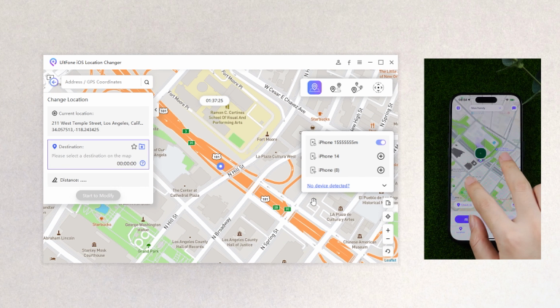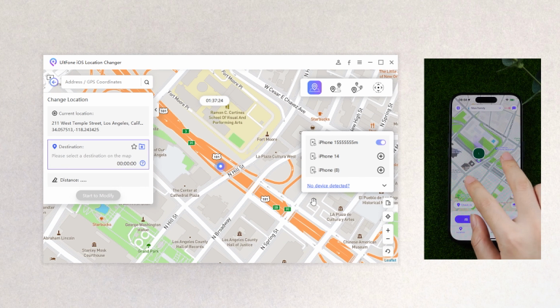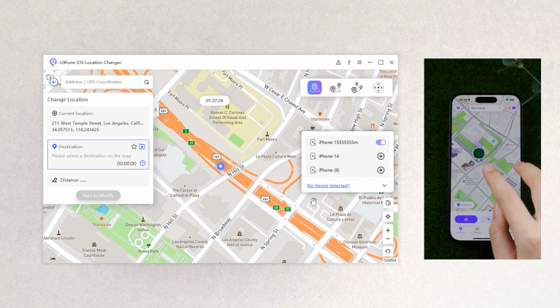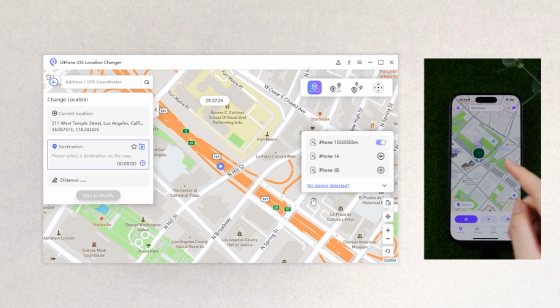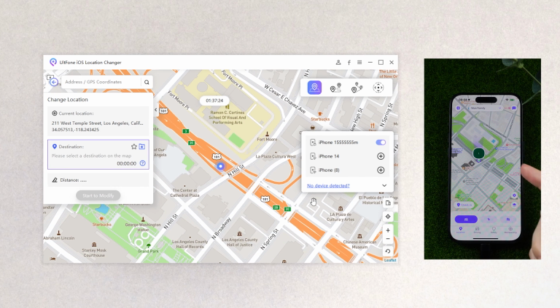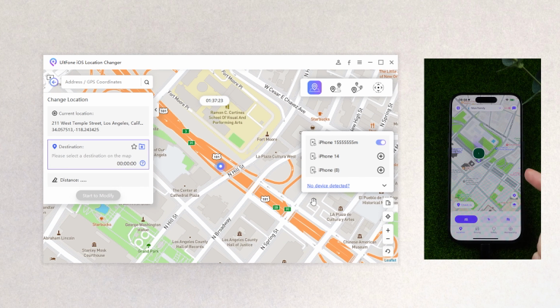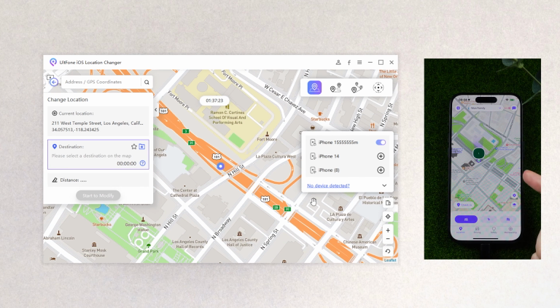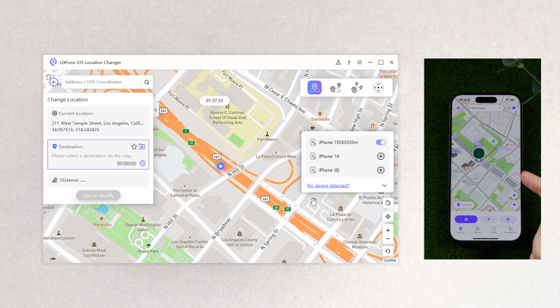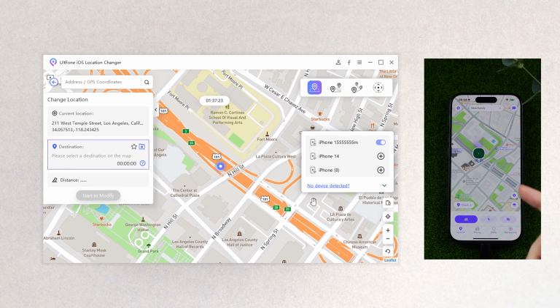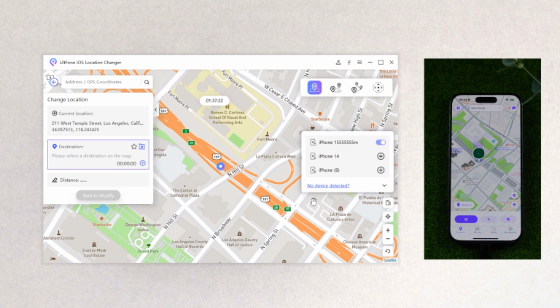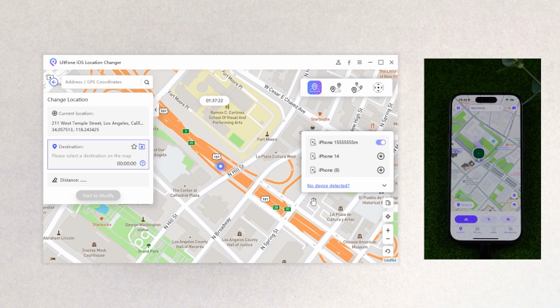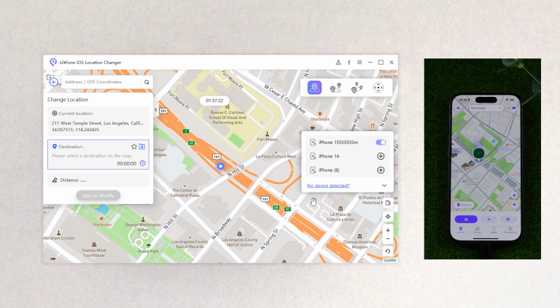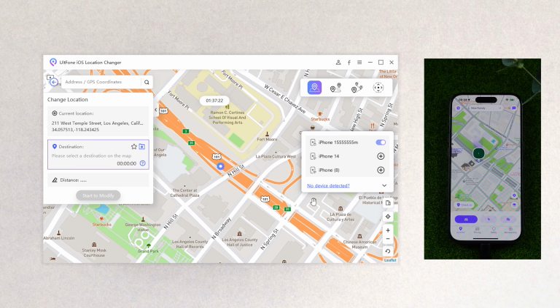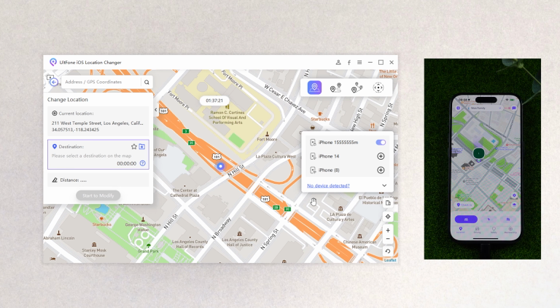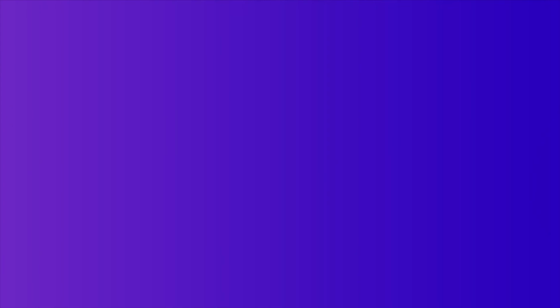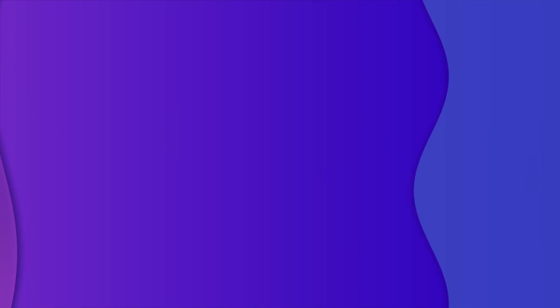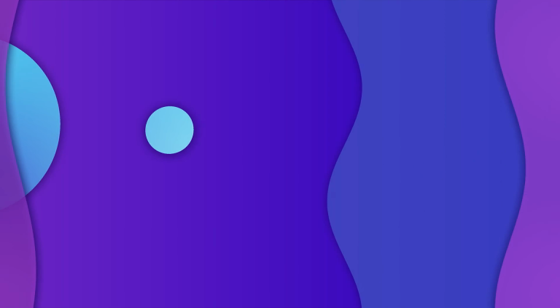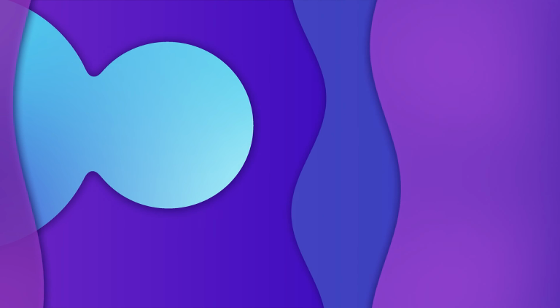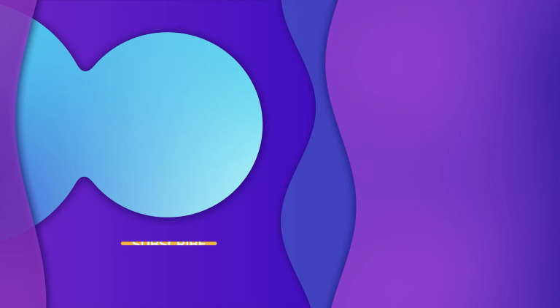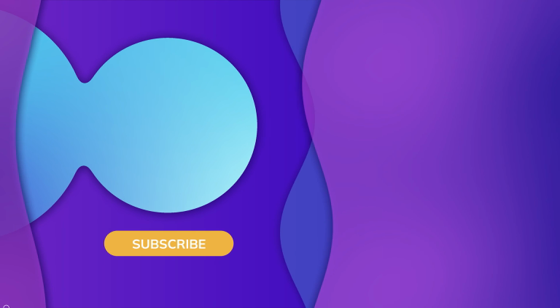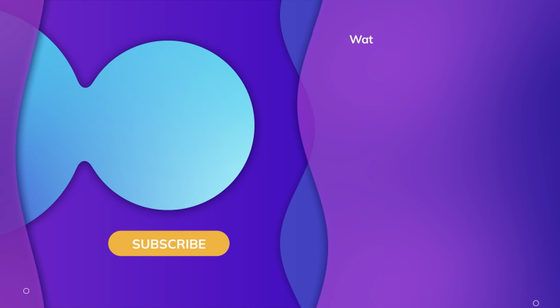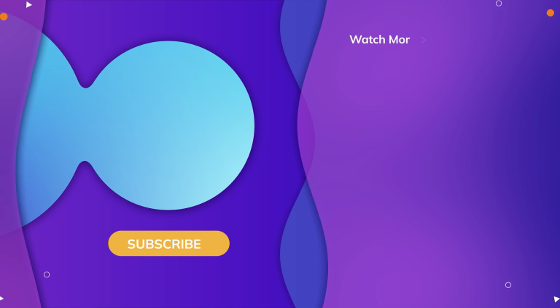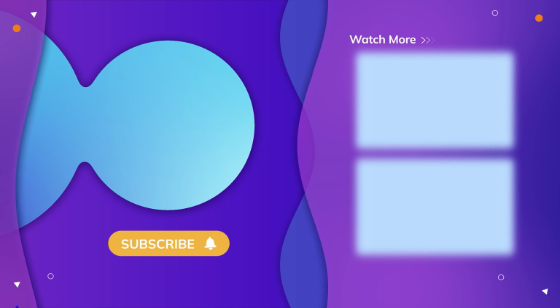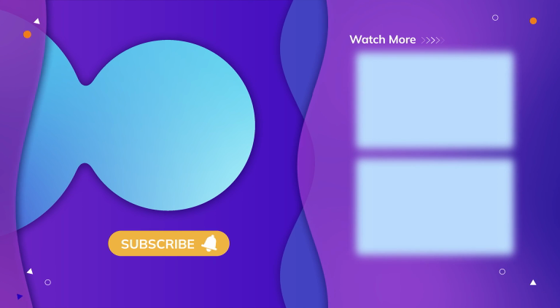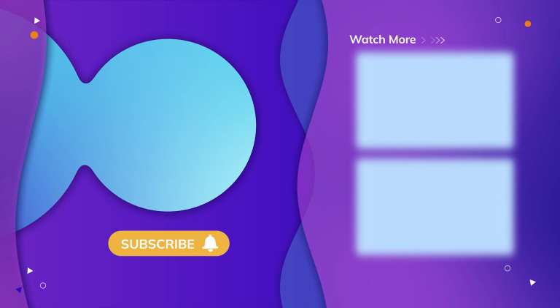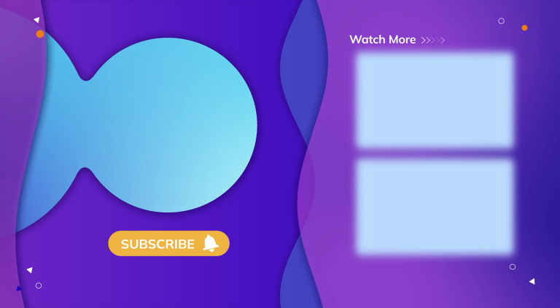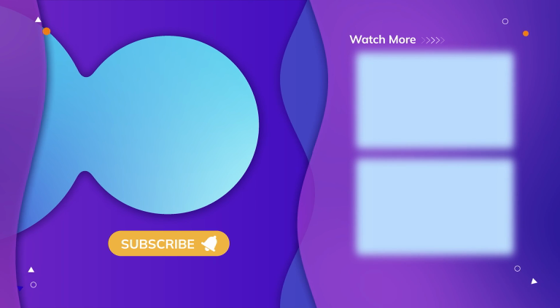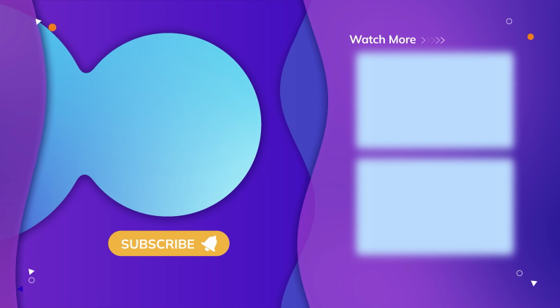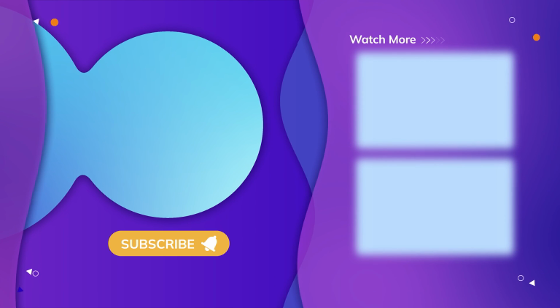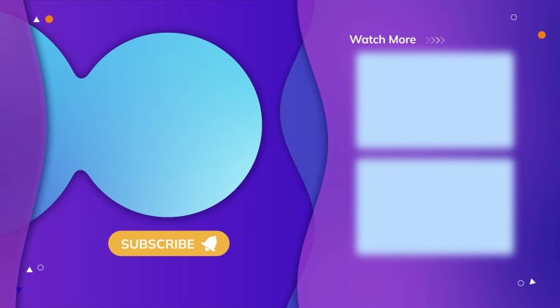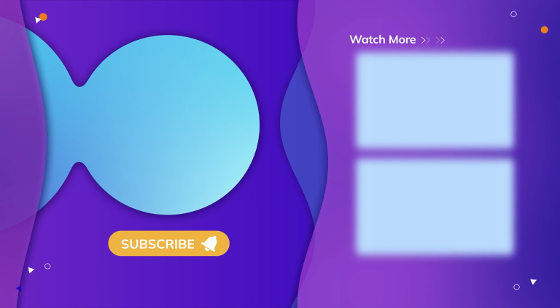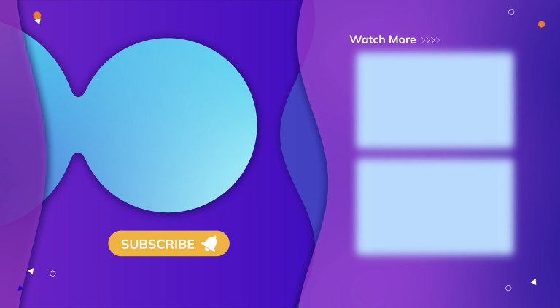That's all for today's video. If you think this video is helpful, don't forget to give us a thumbs up. Thanks for watching, have a nice day!